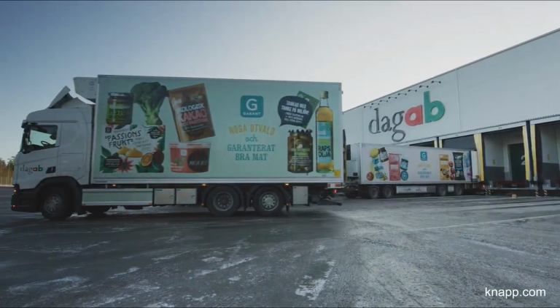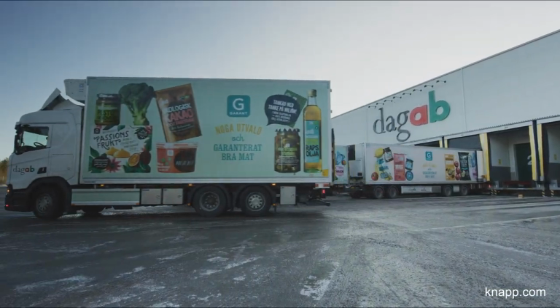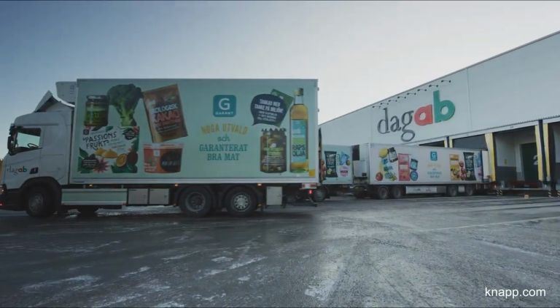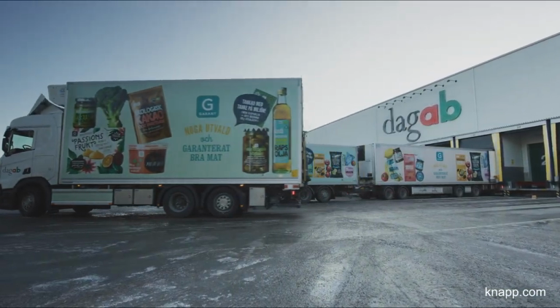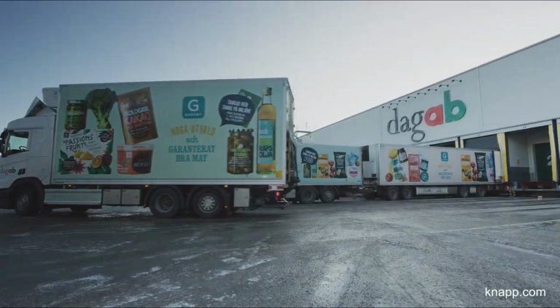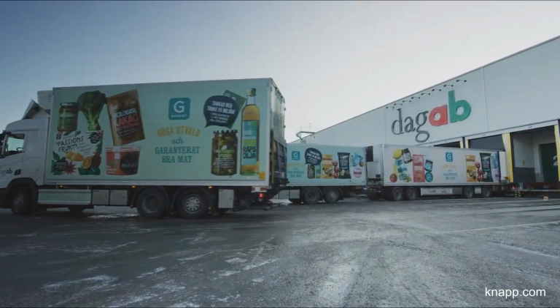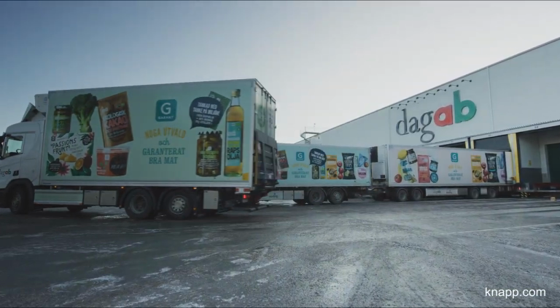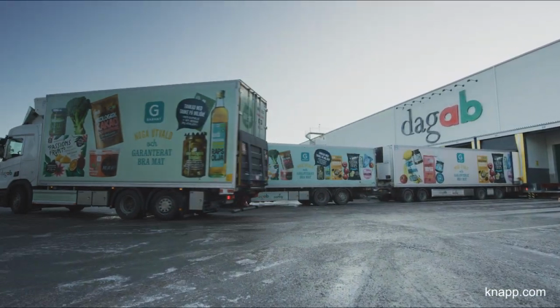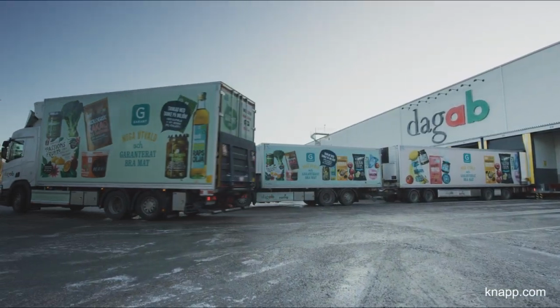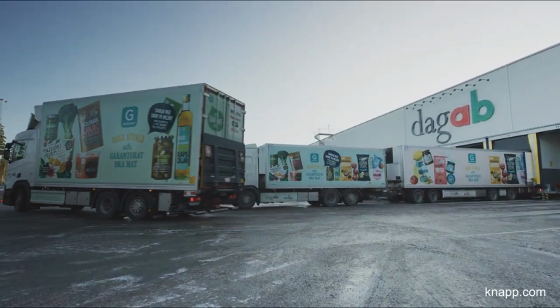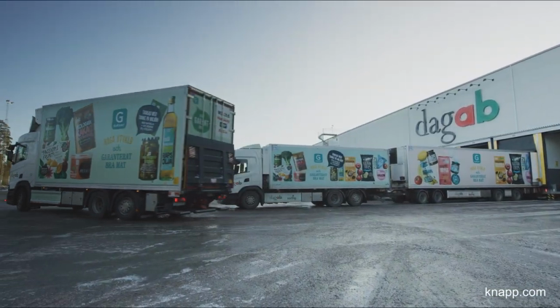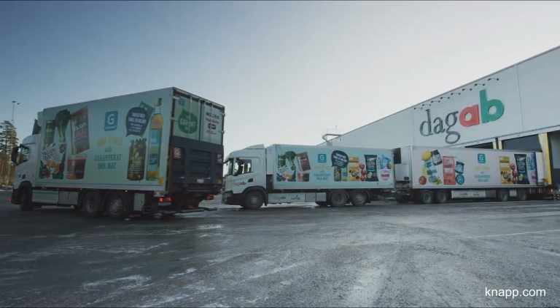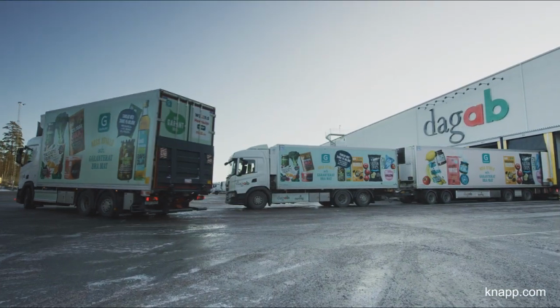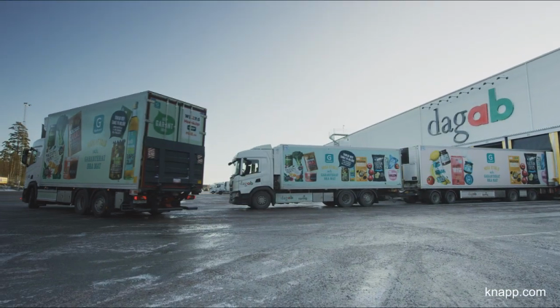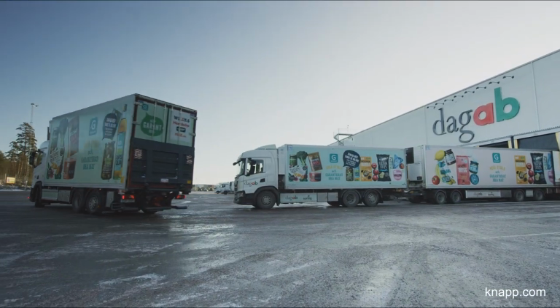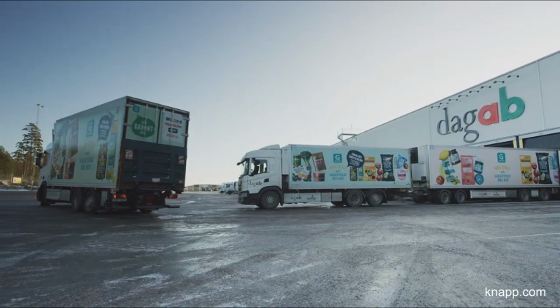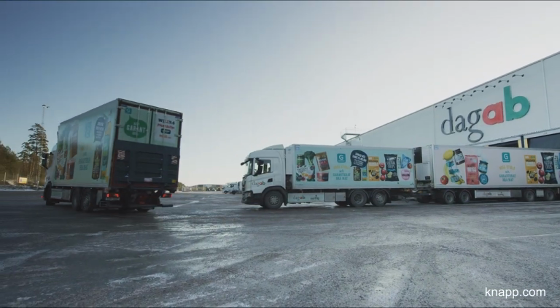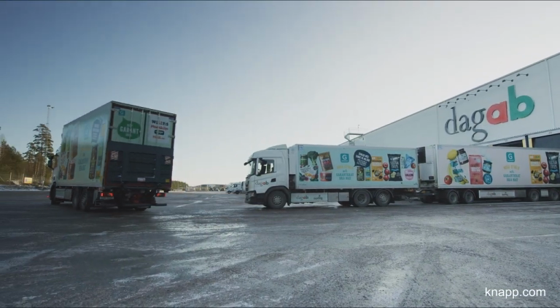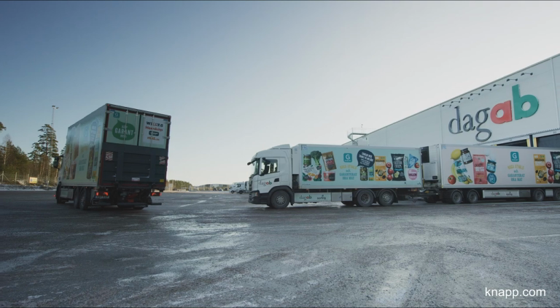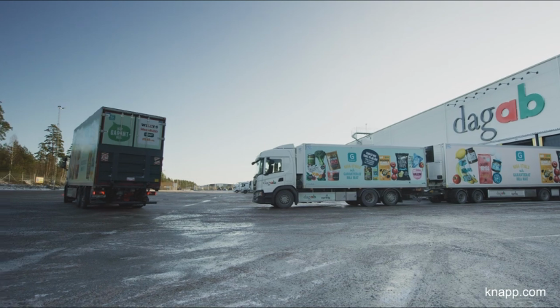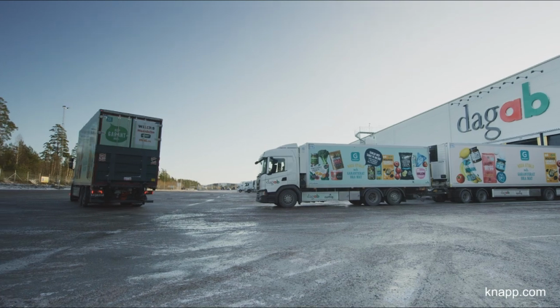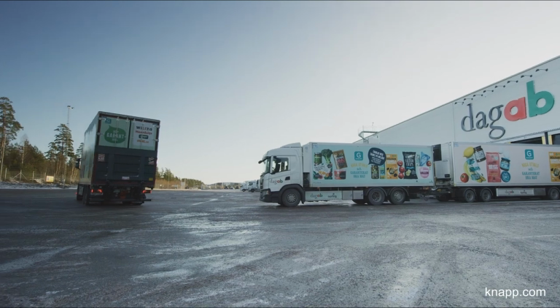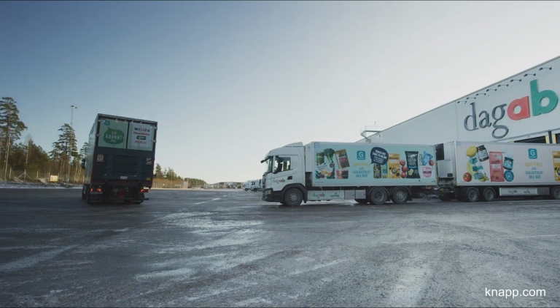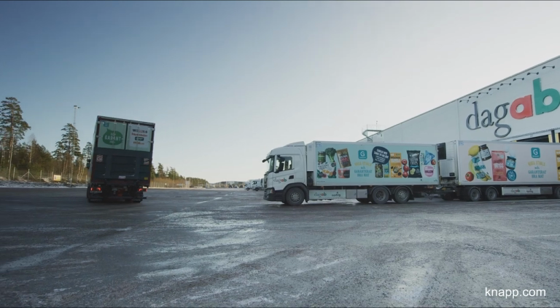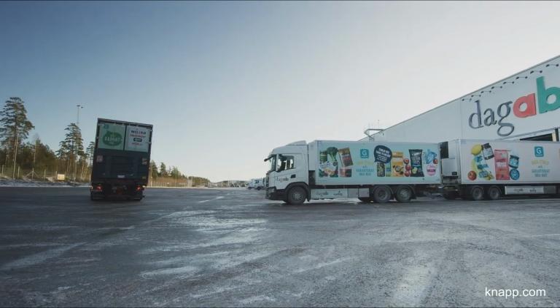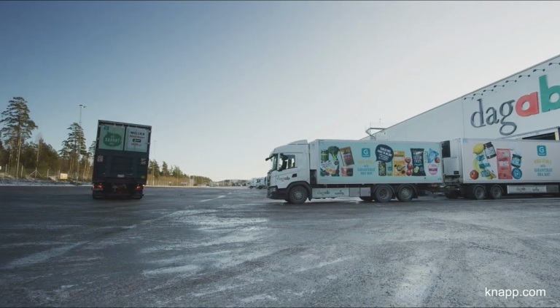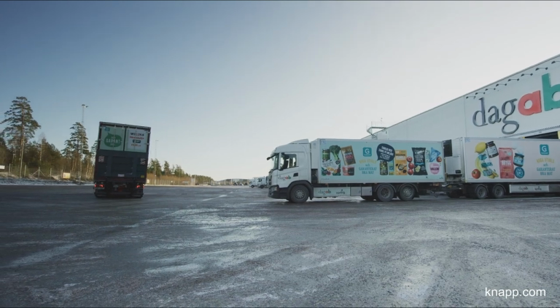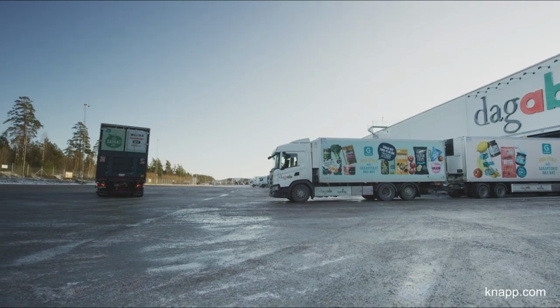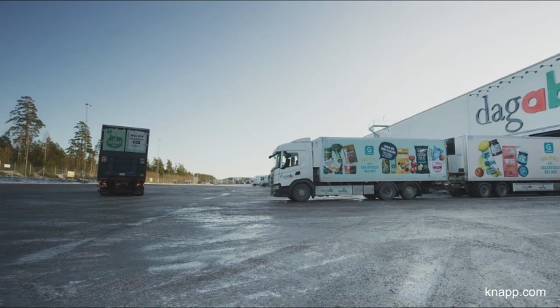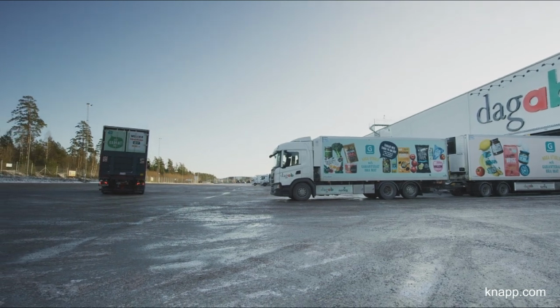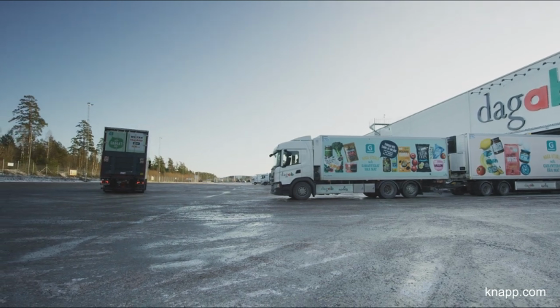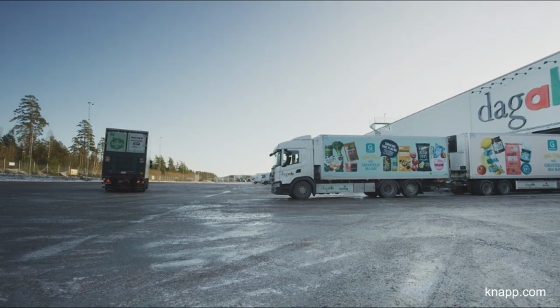Knapp's automation solution ensures that the stores are supplied efficiently and always on time.